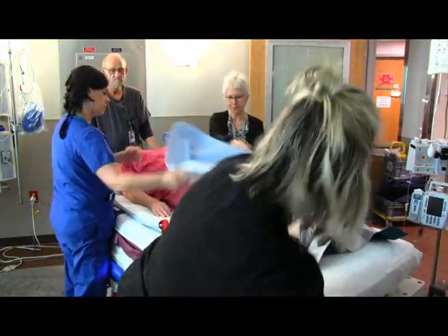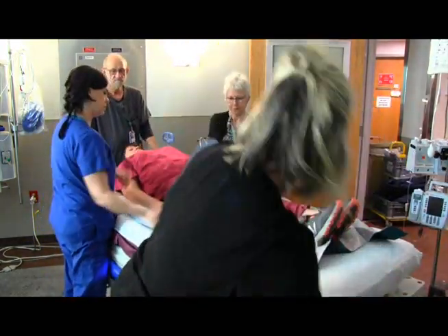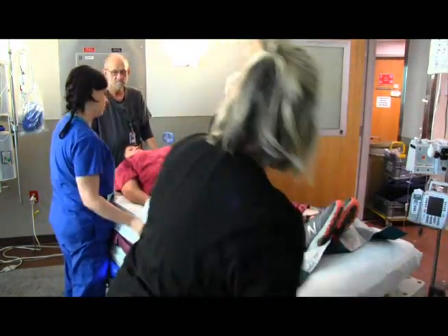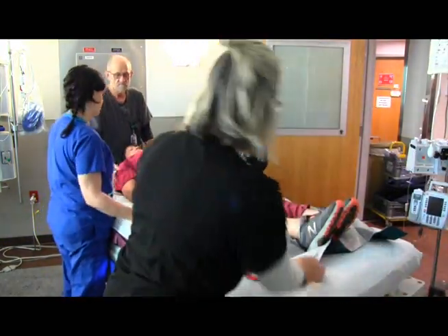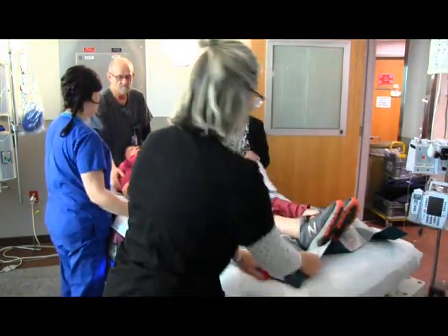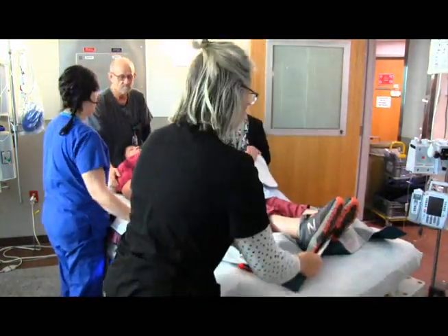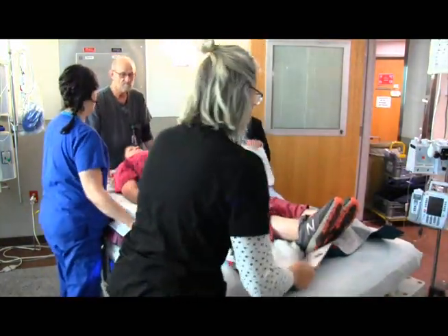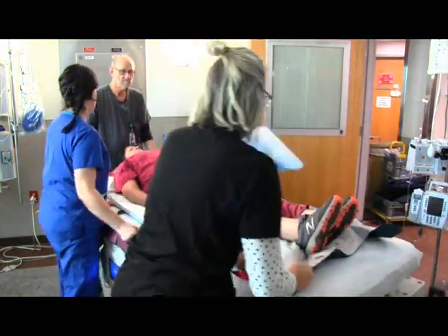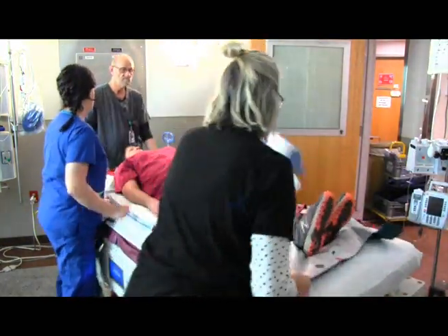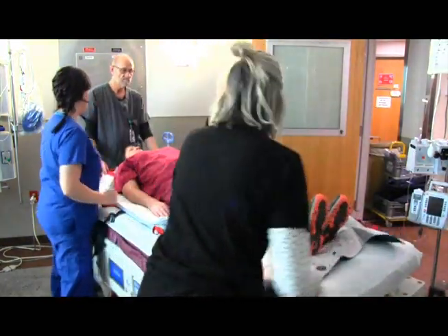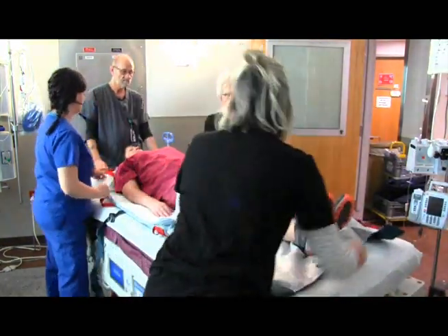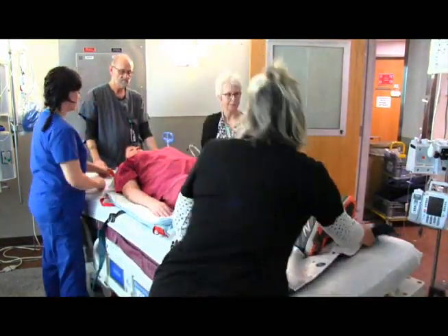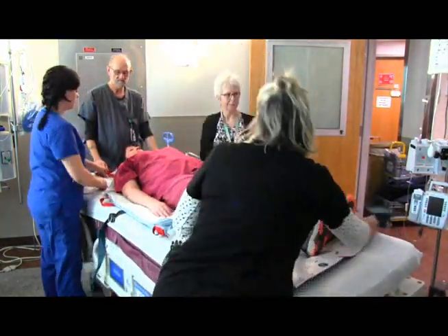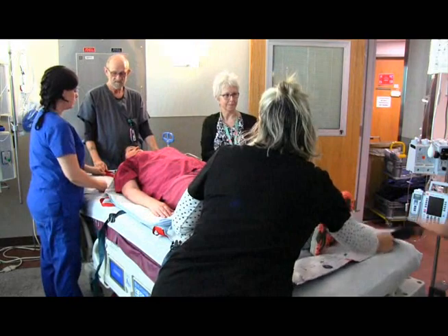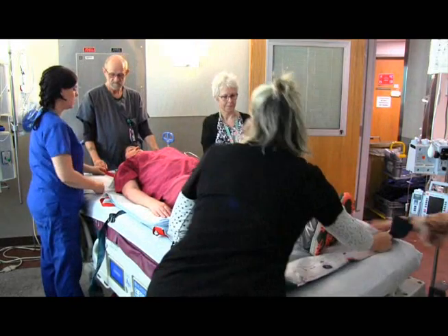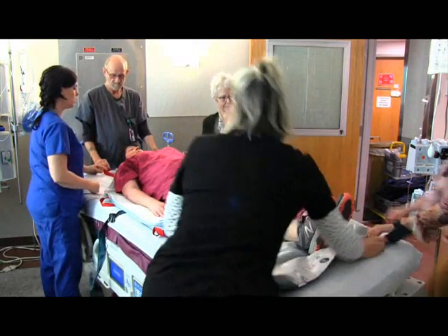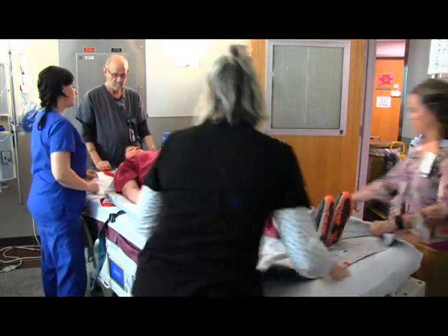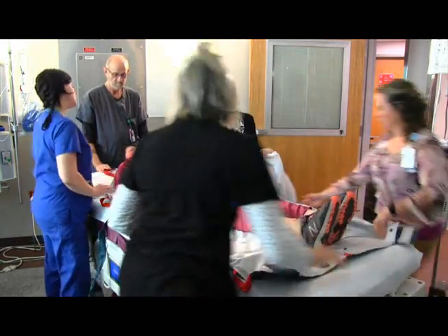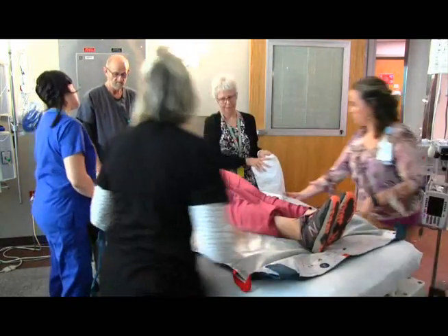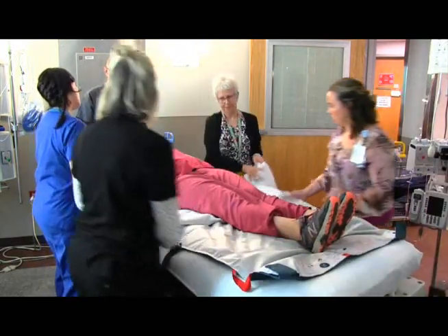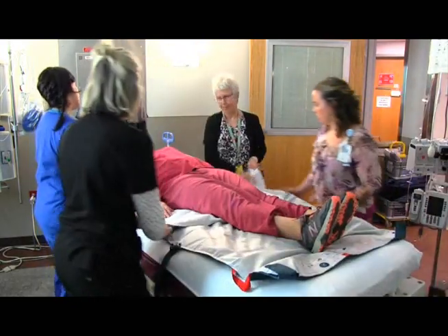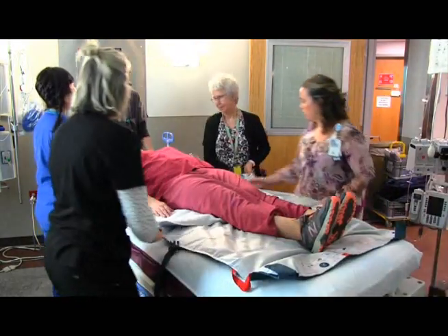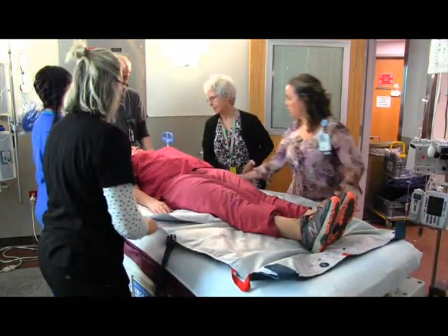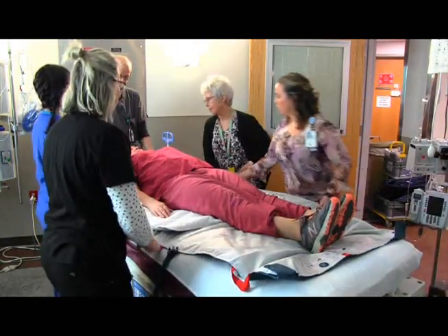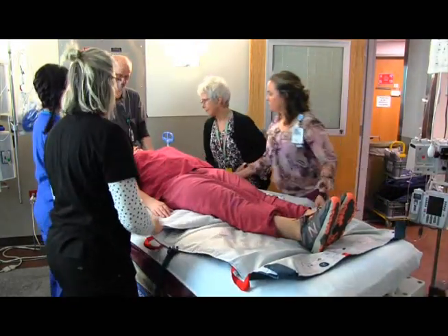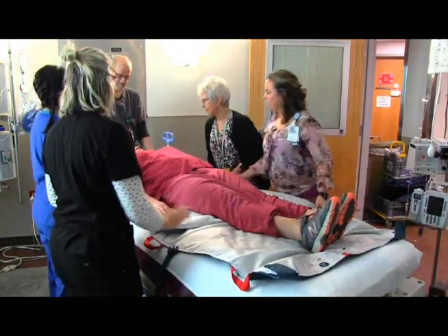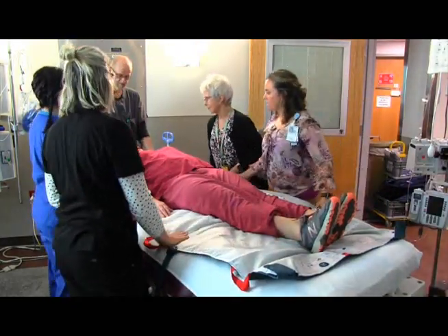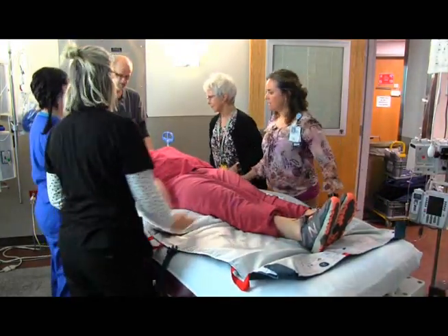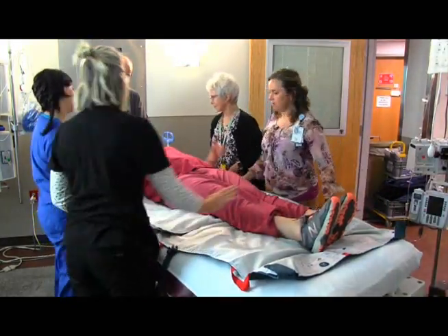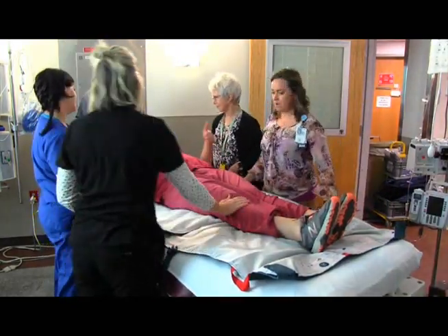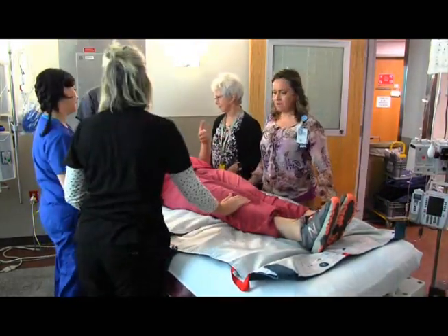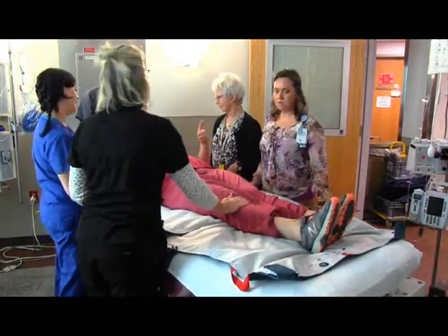Once the patient is placed in the supine position, again use the bottom mat to position the patient in bed.